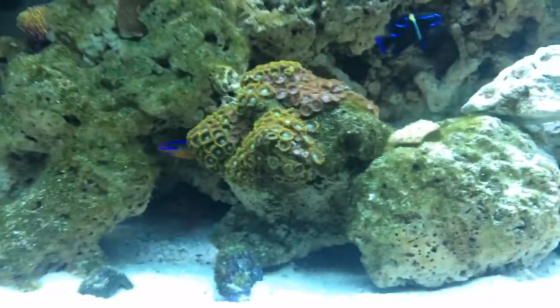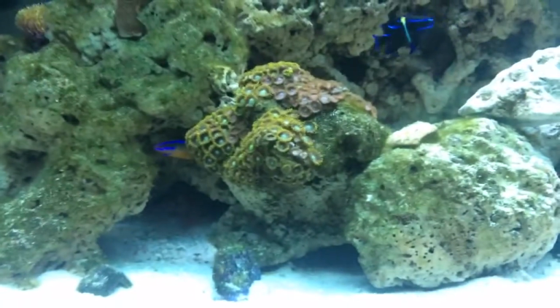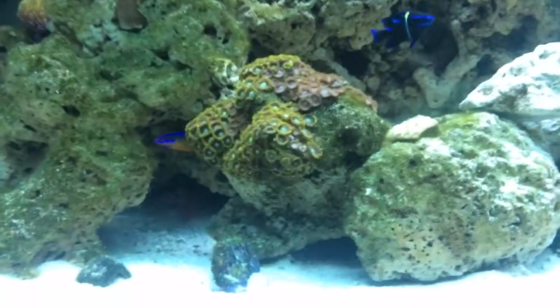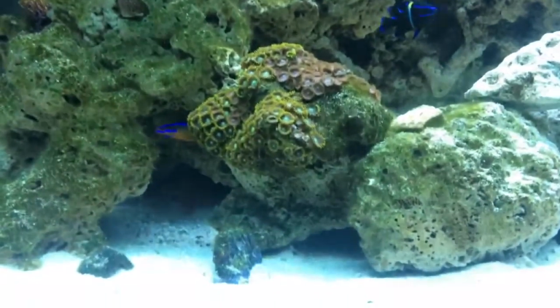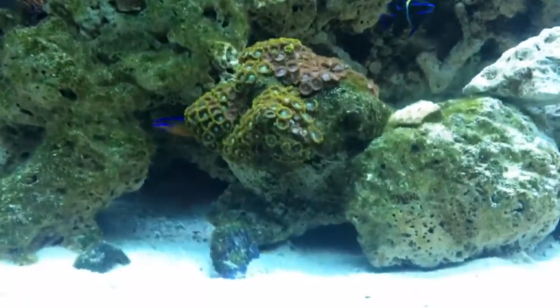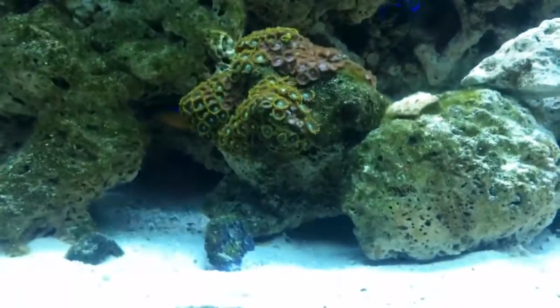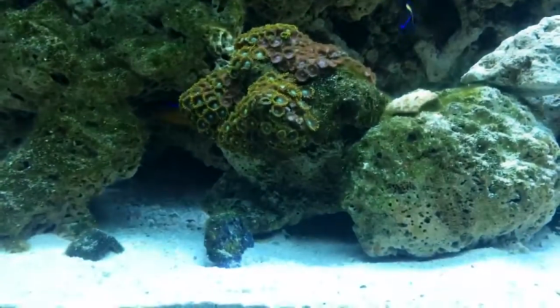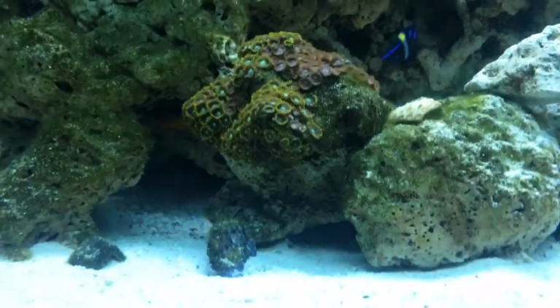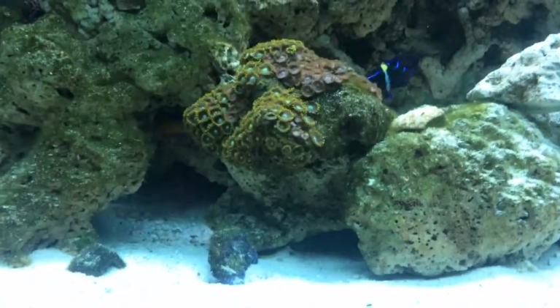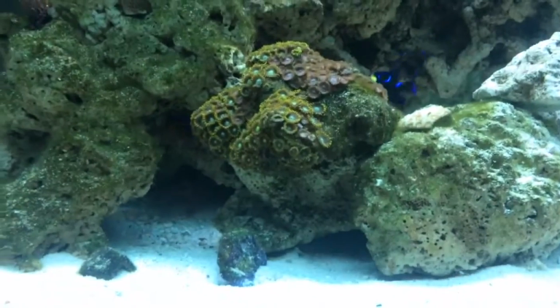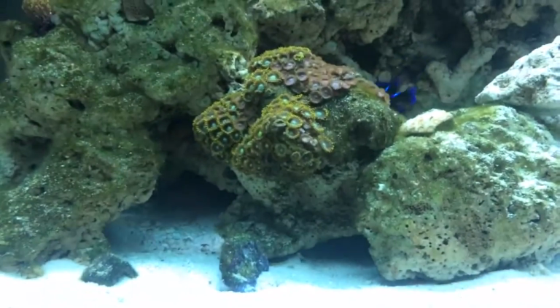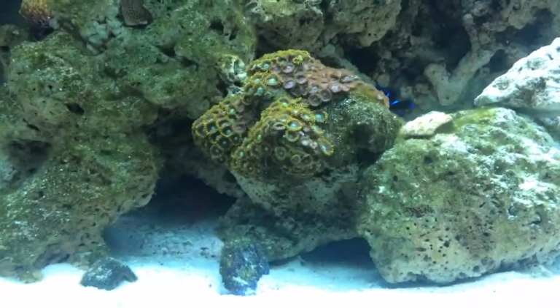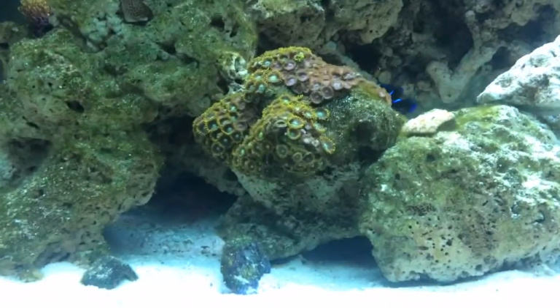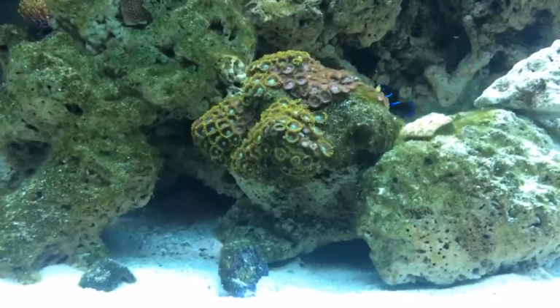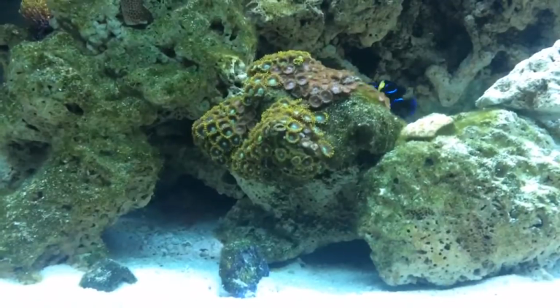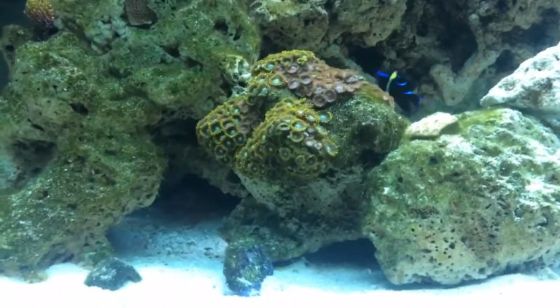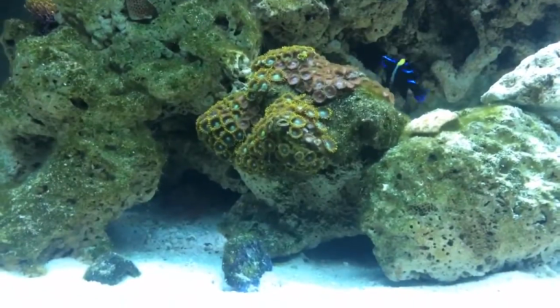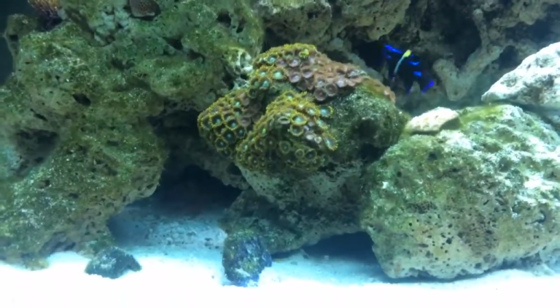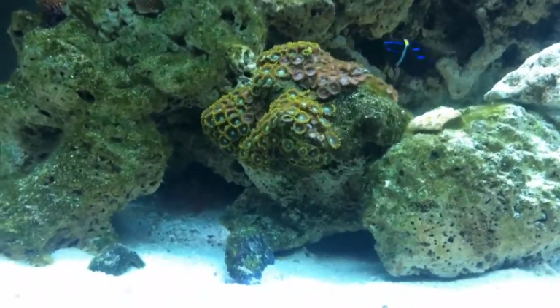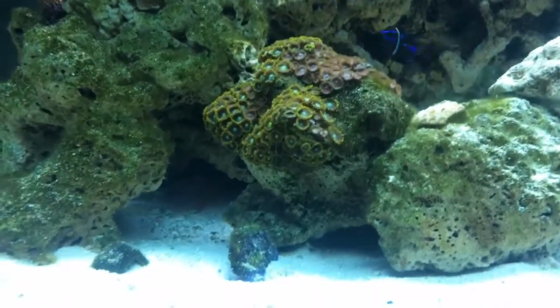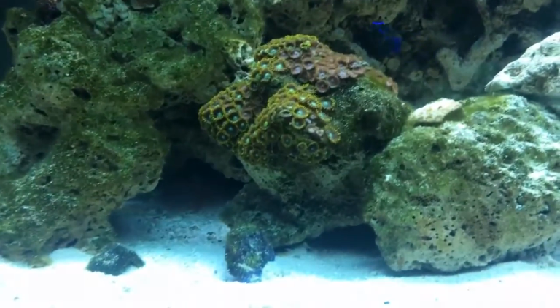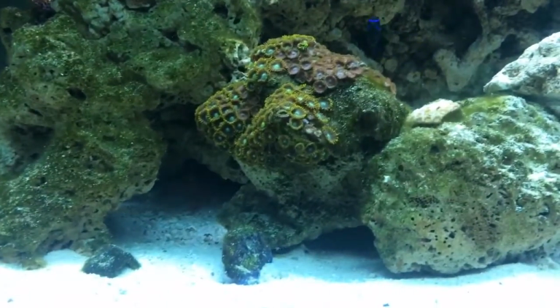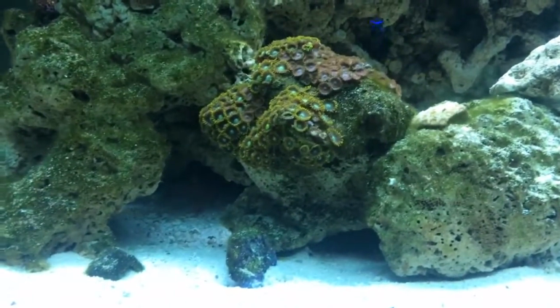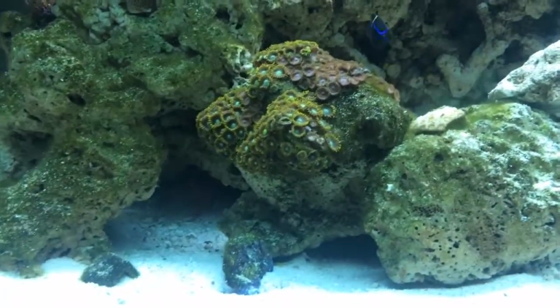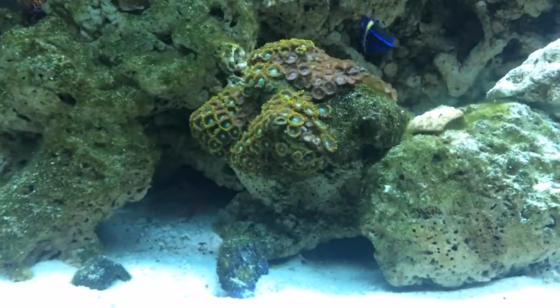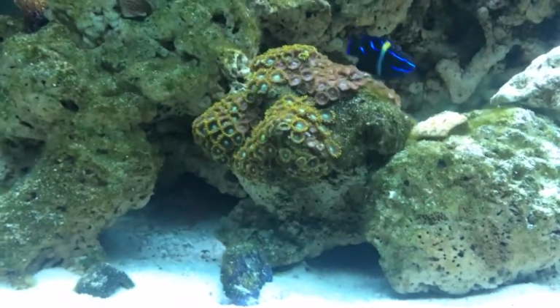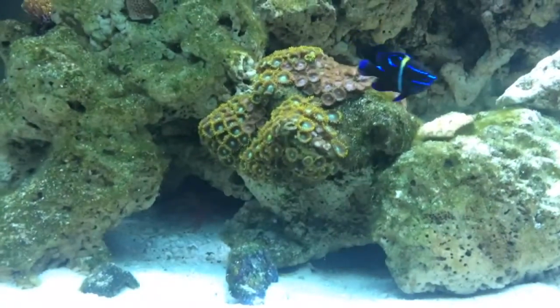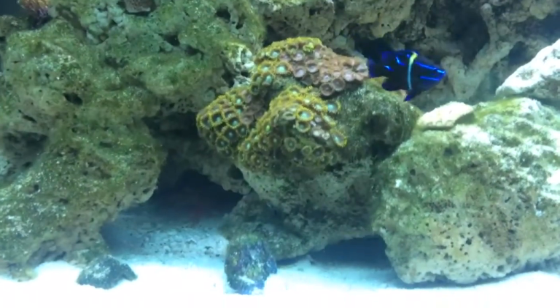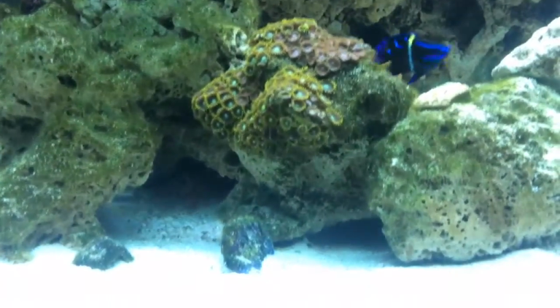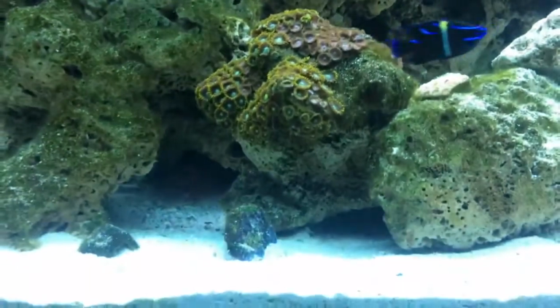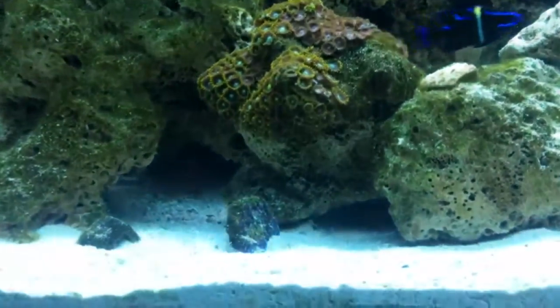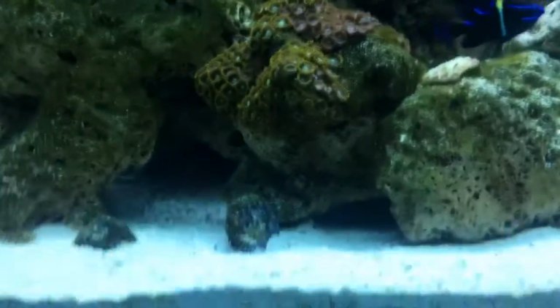So this video is about nudibranchs and what to do about them.